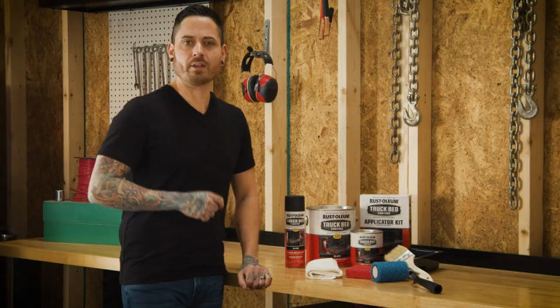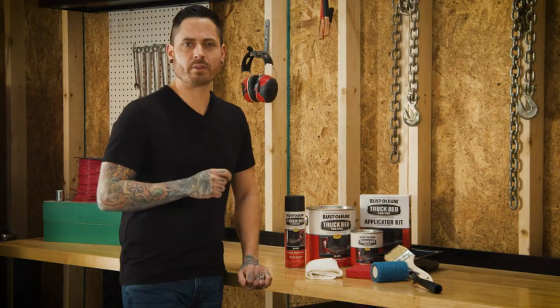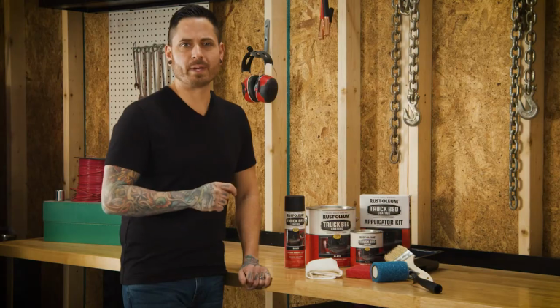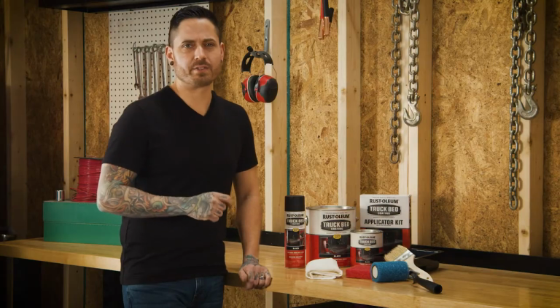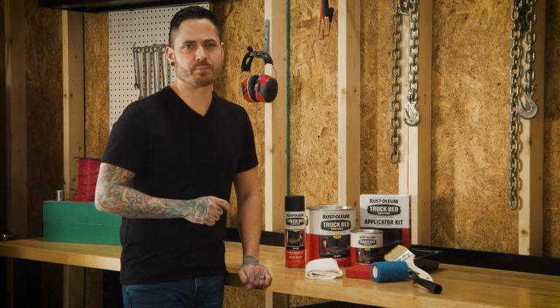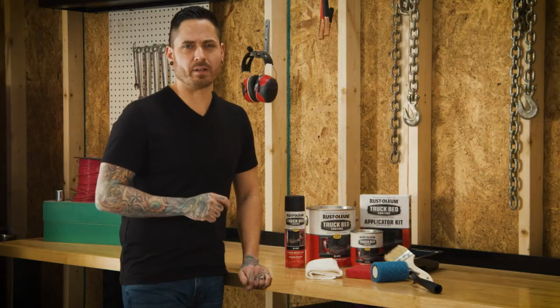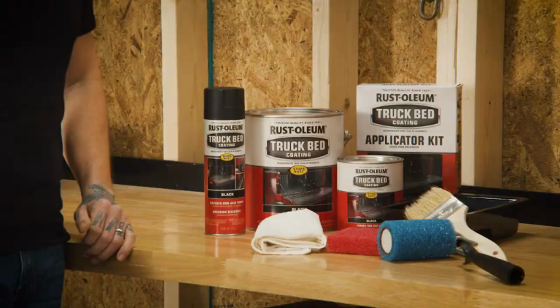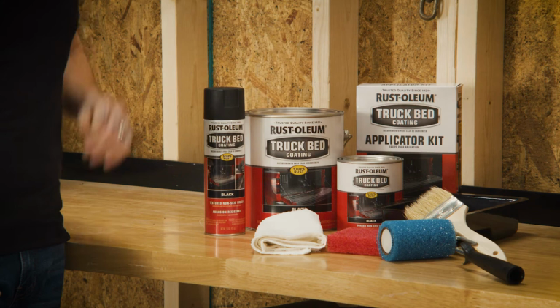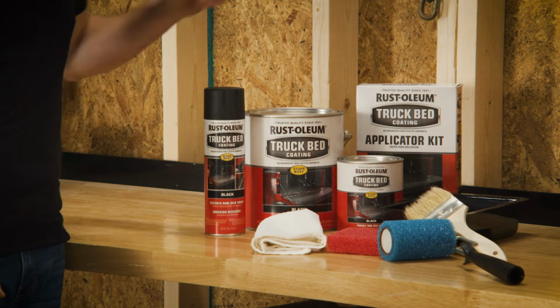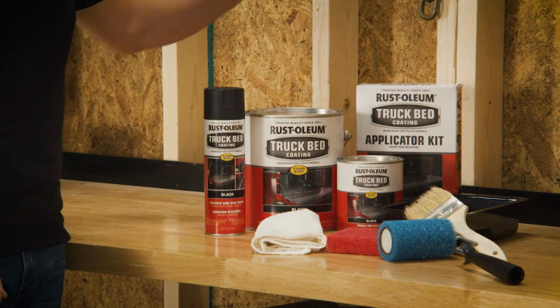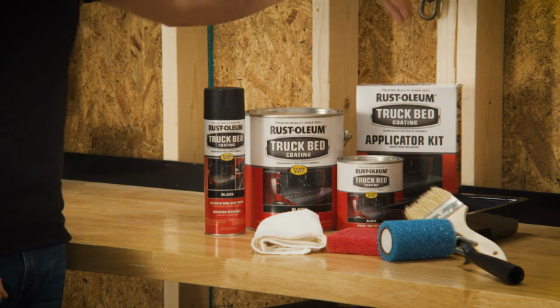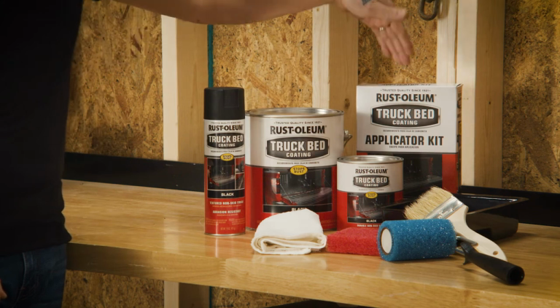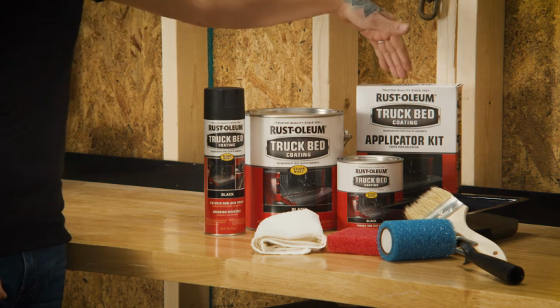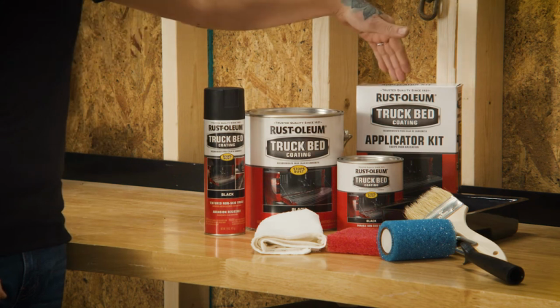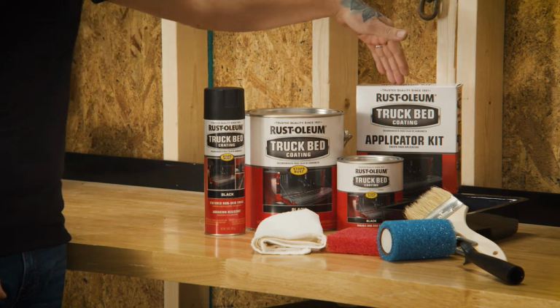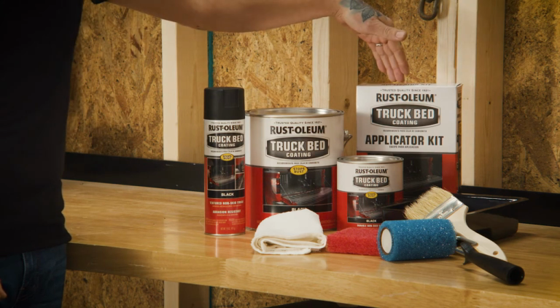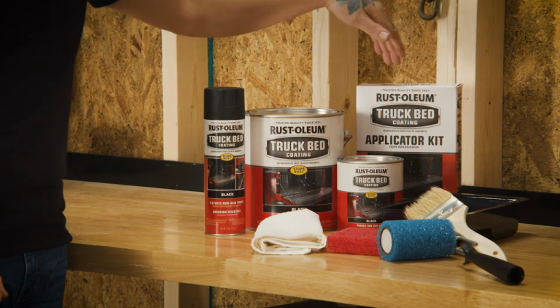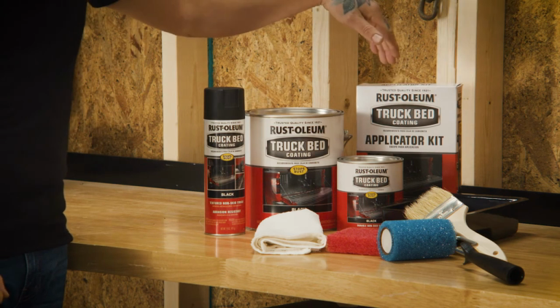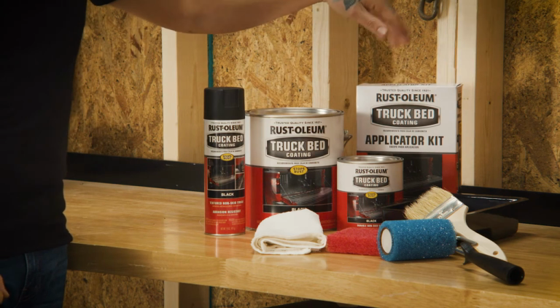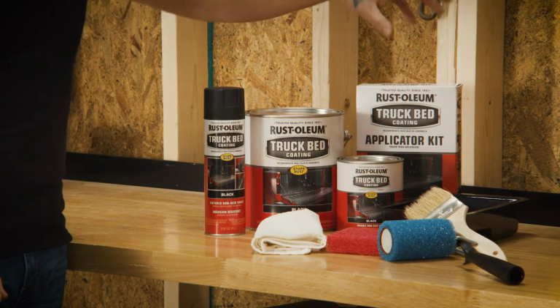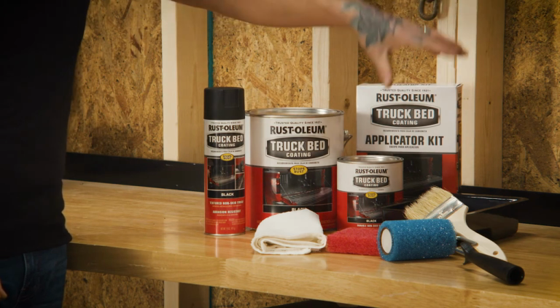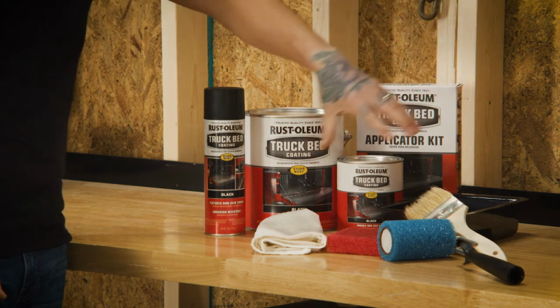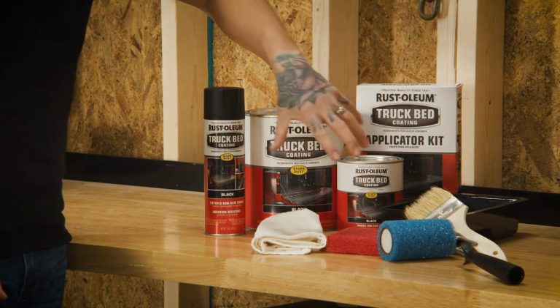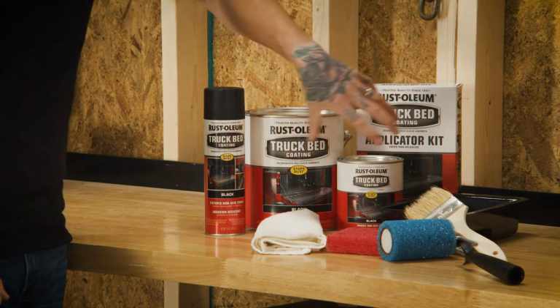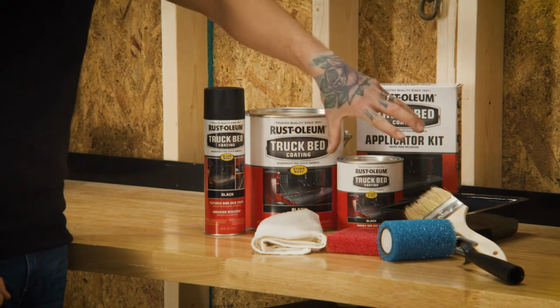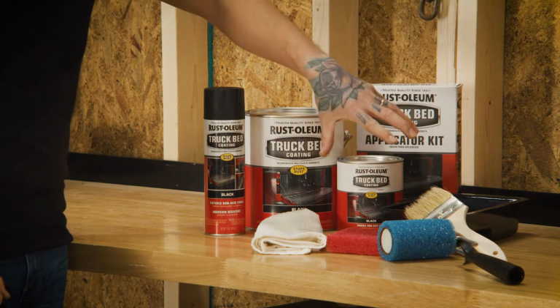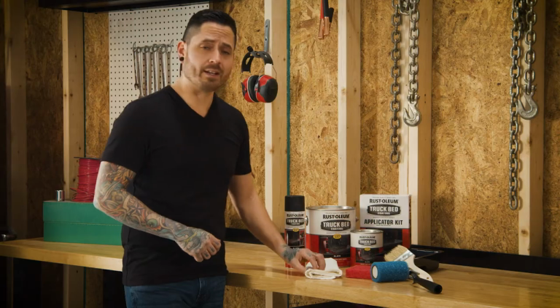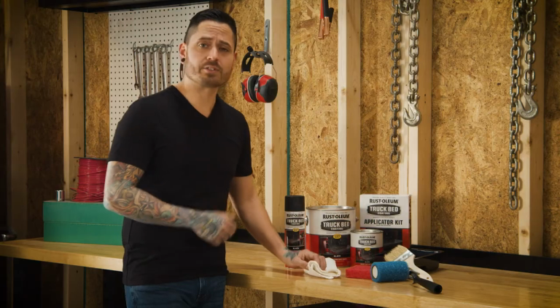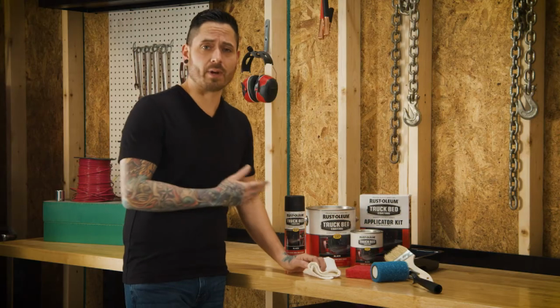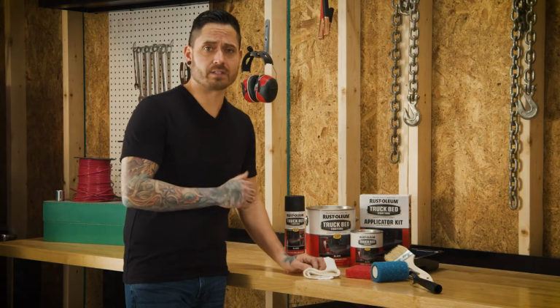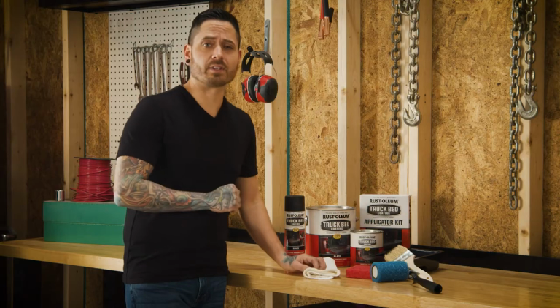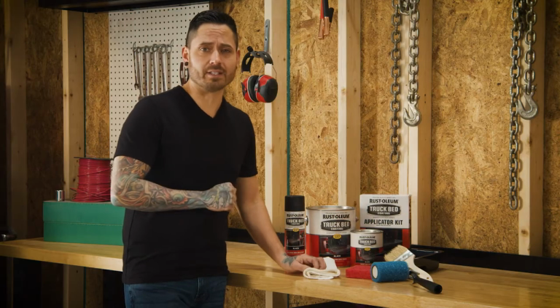In order to best use this product, you will need an applicator kit with everything that you see here, and extra rags for cleanup.